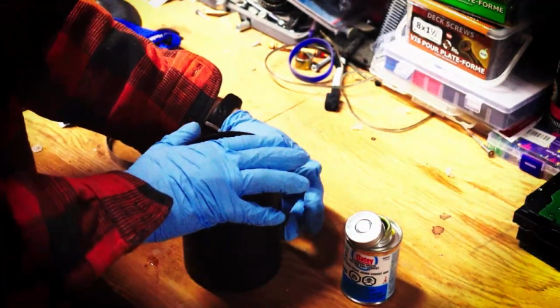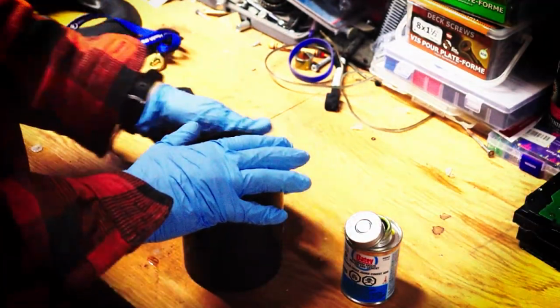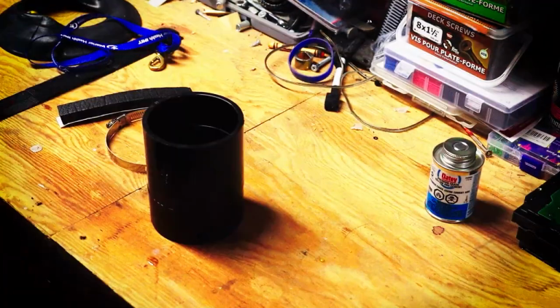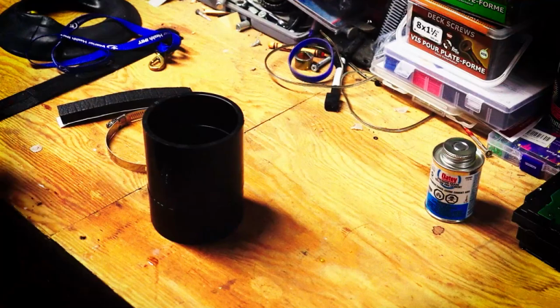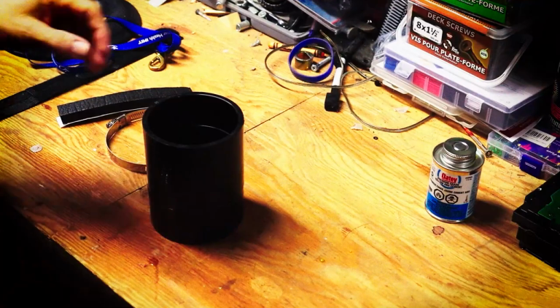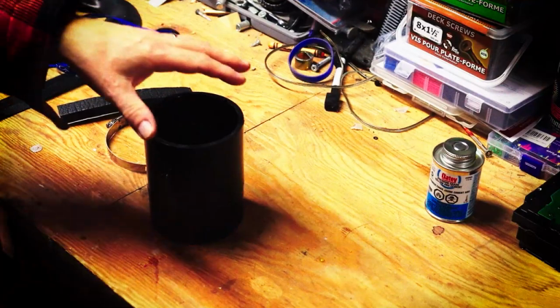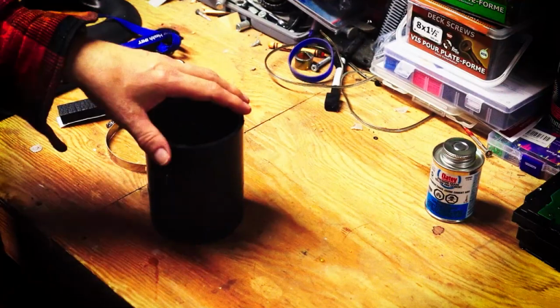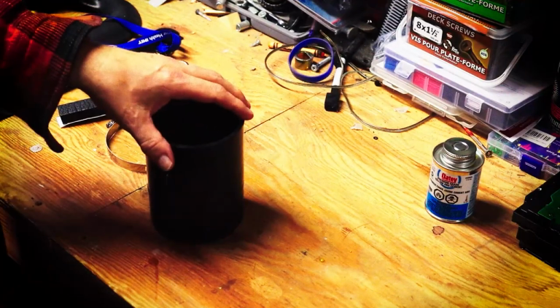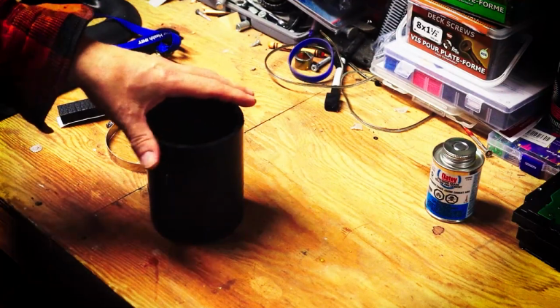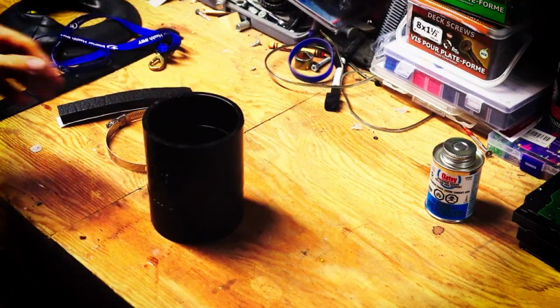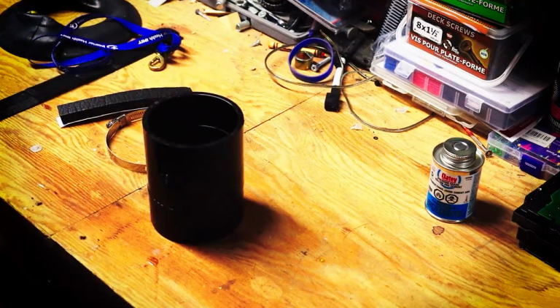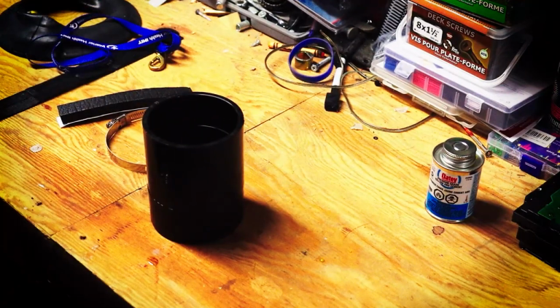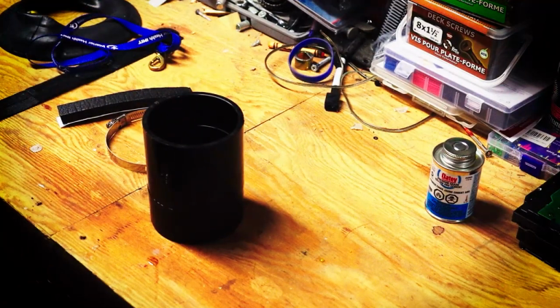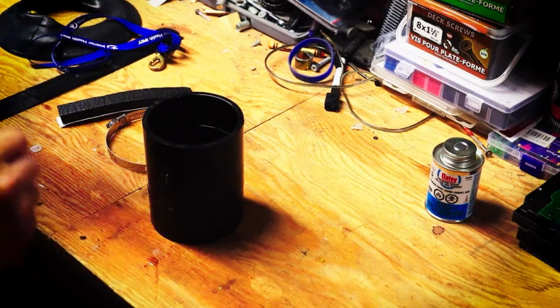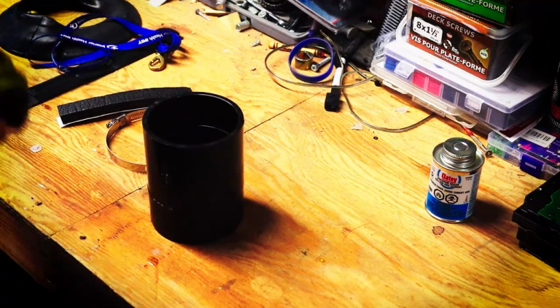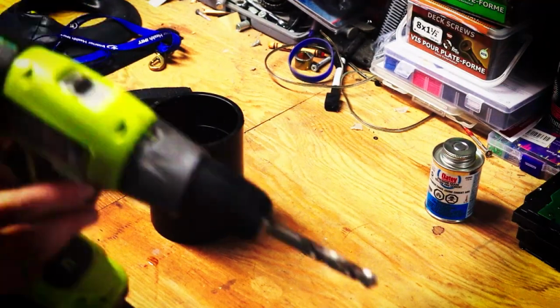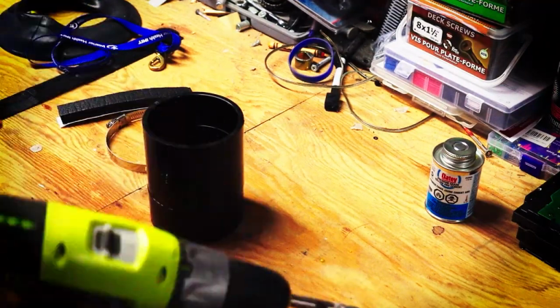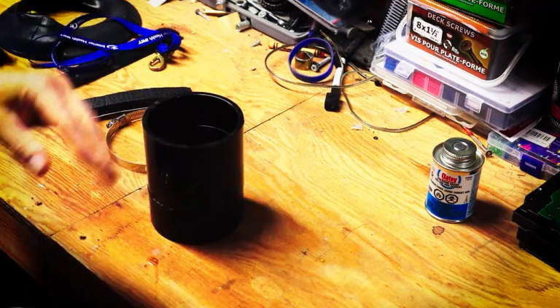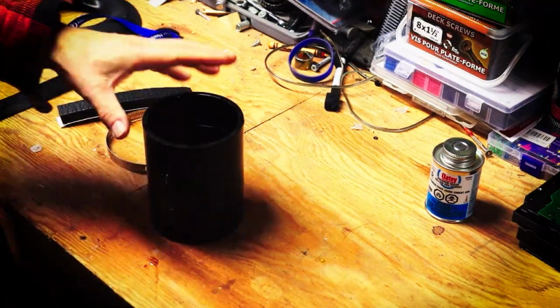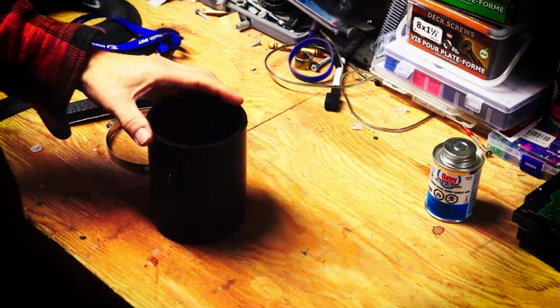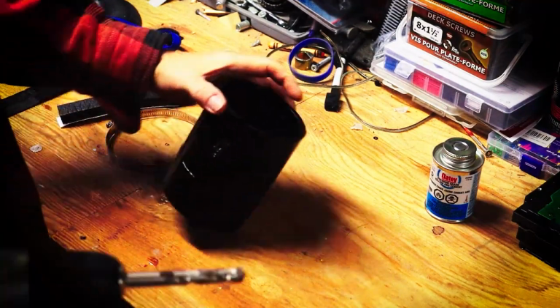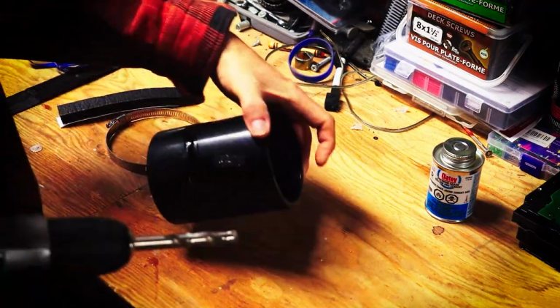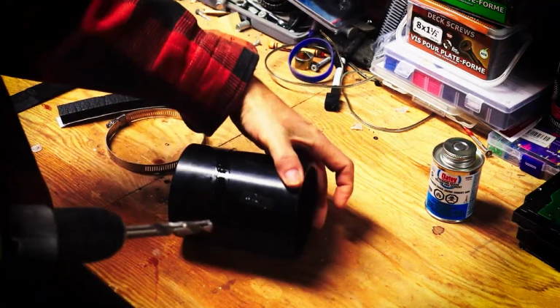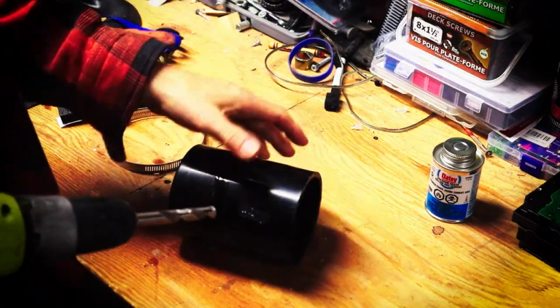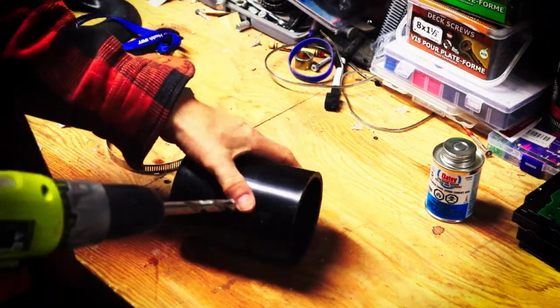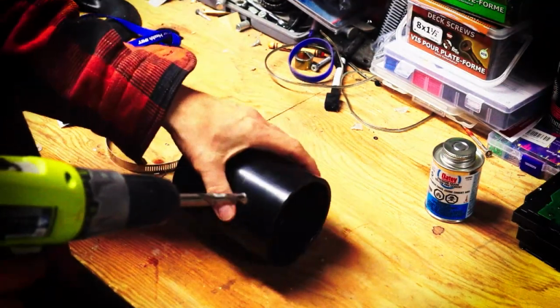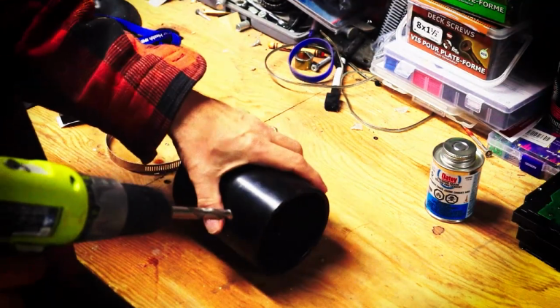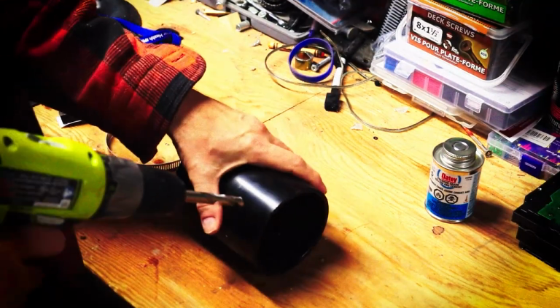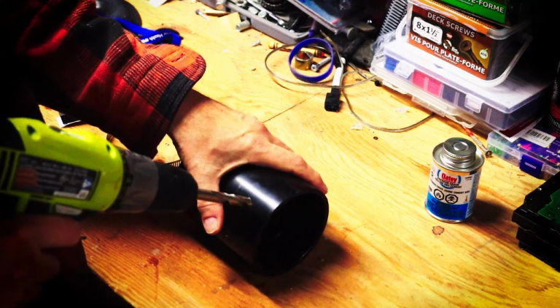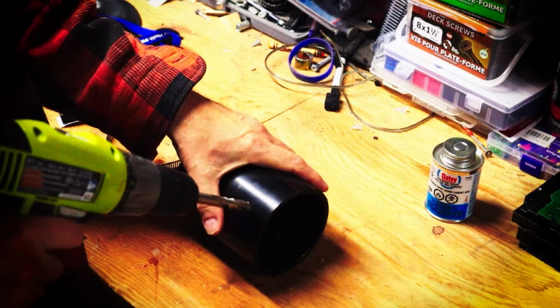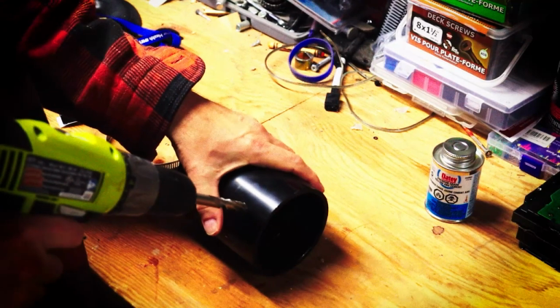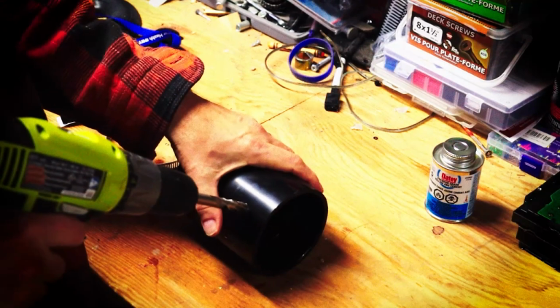The next thing I'm going to do is drill a hole in the side of the cup holder. This is where our valve stem will go through.